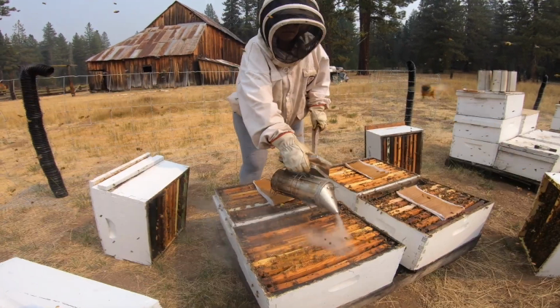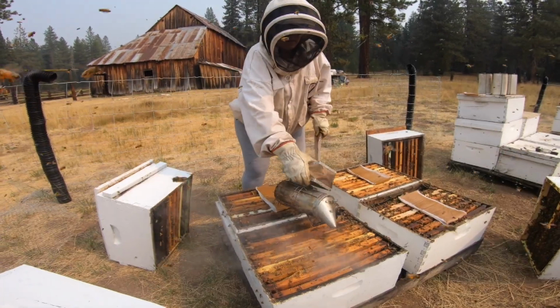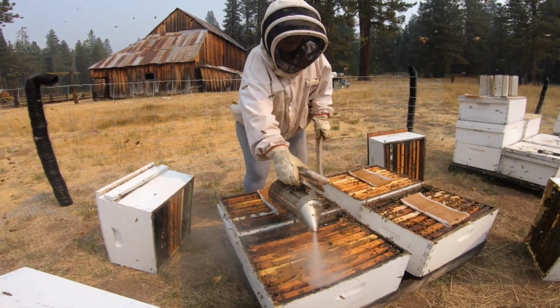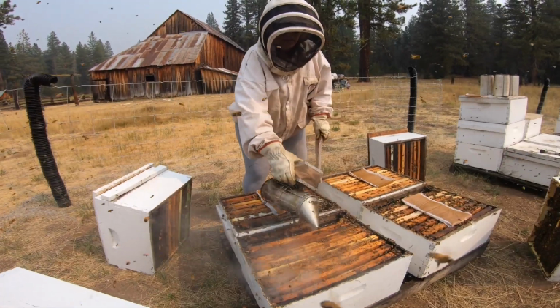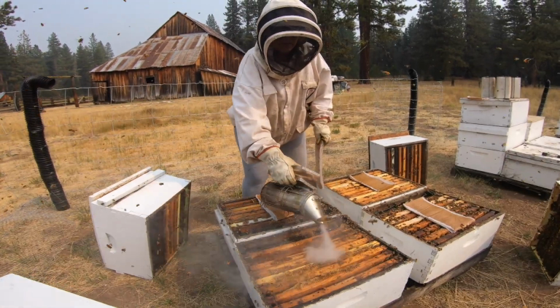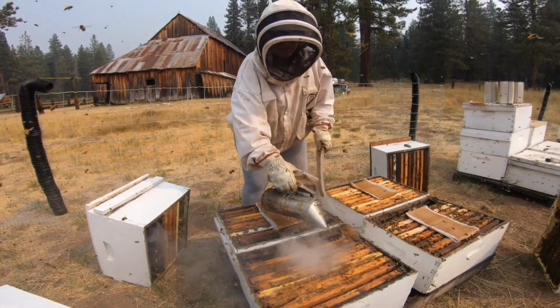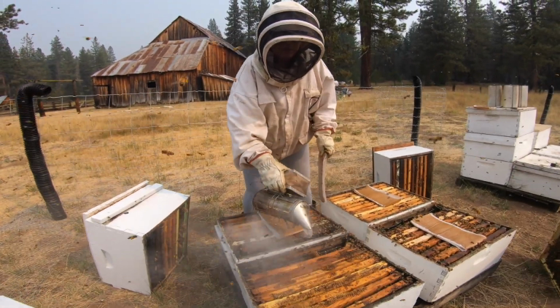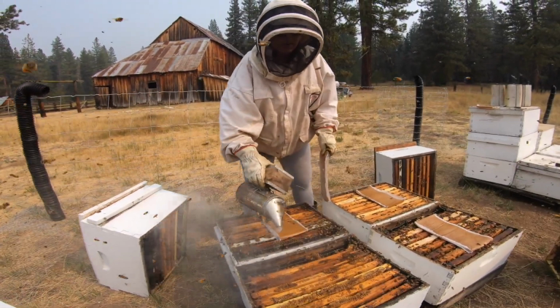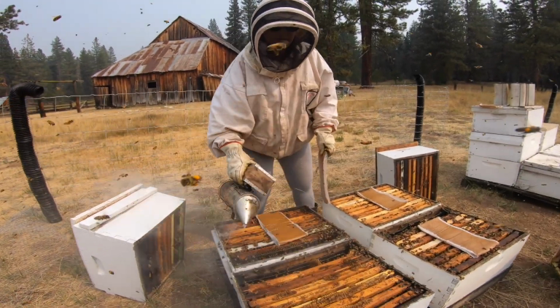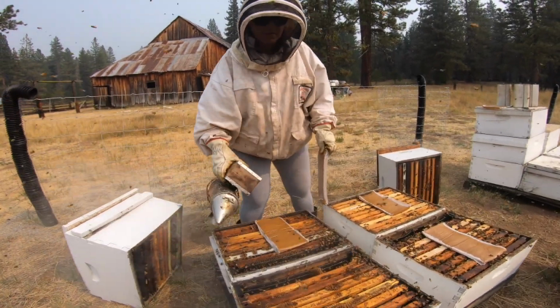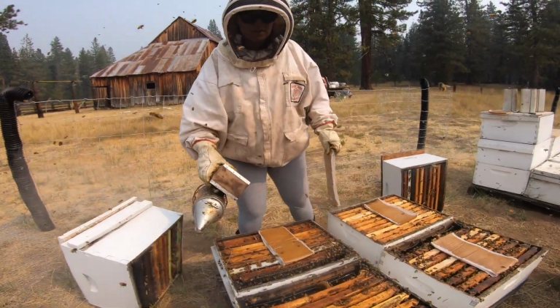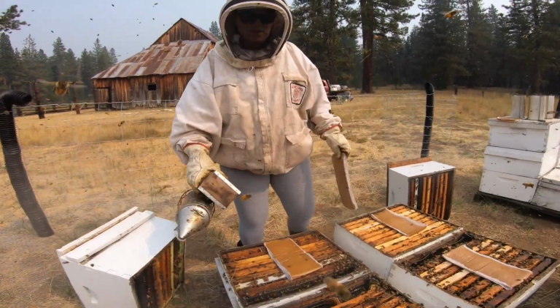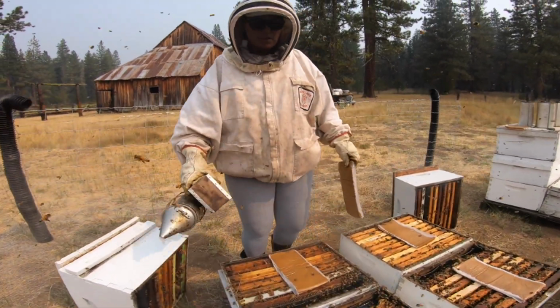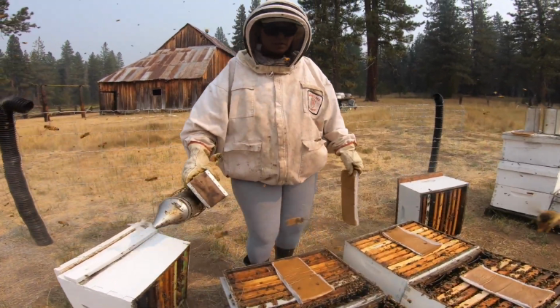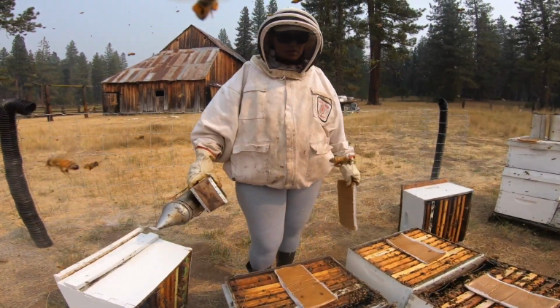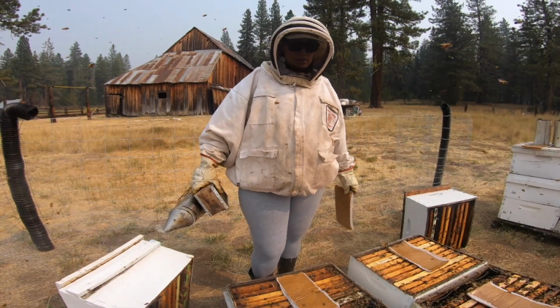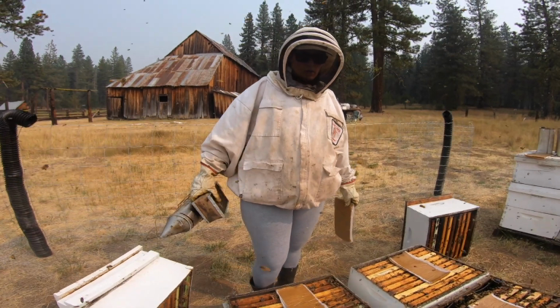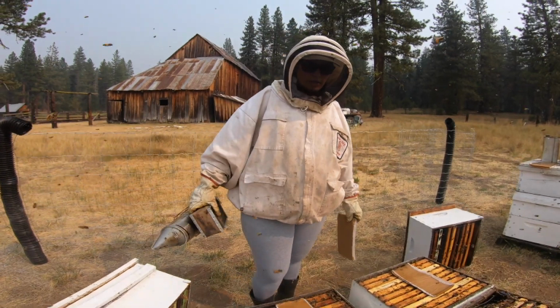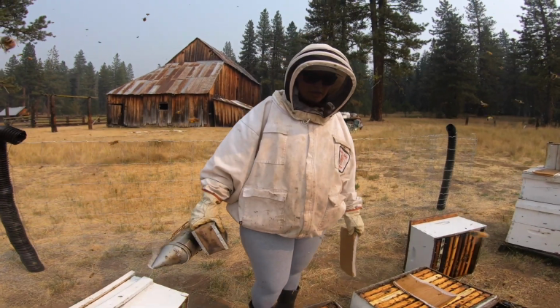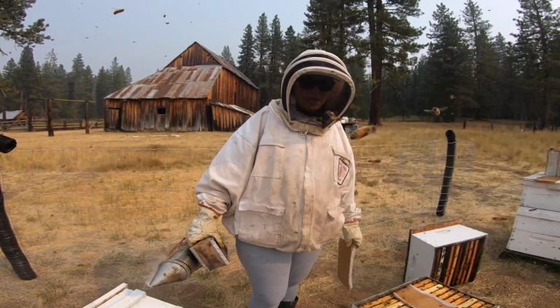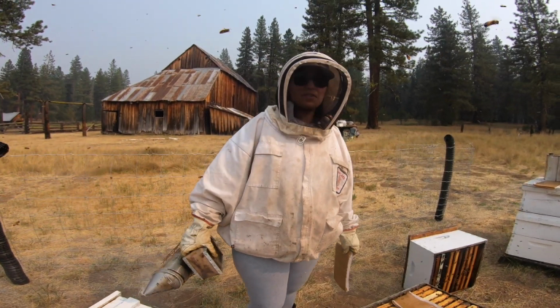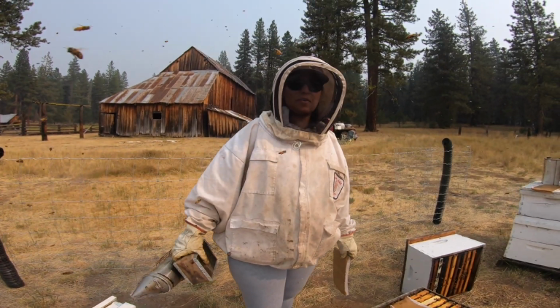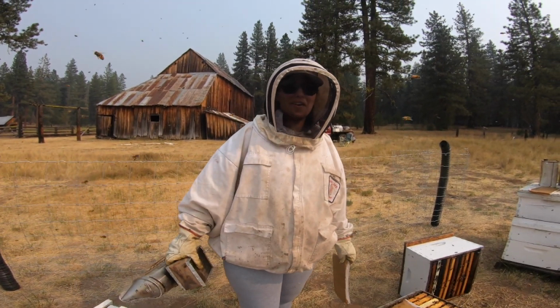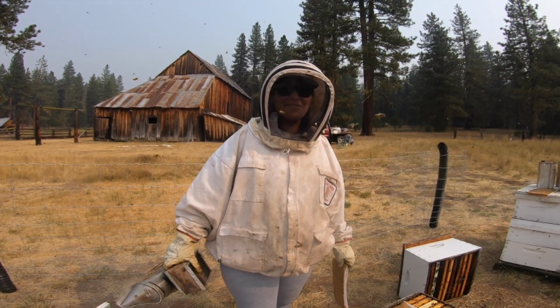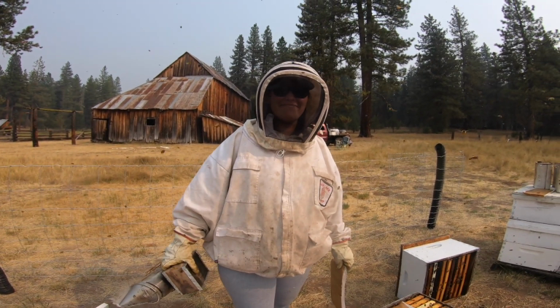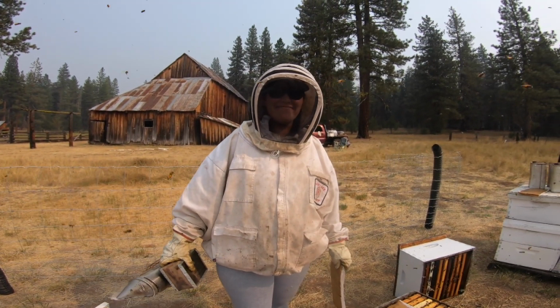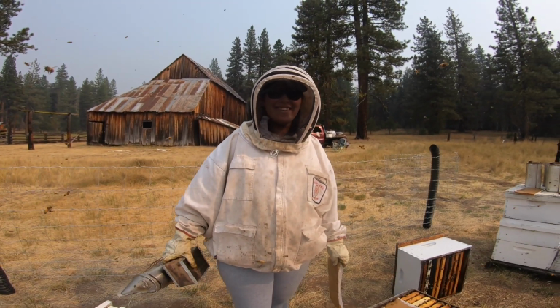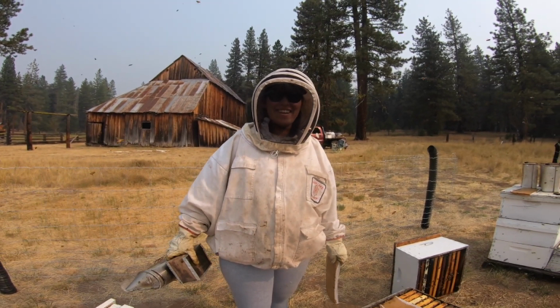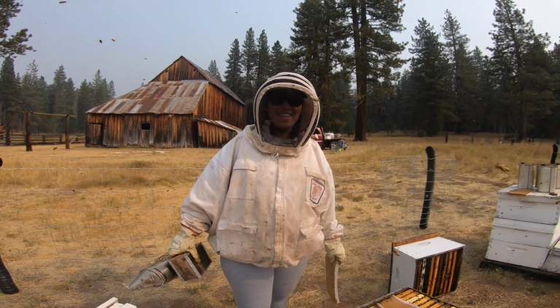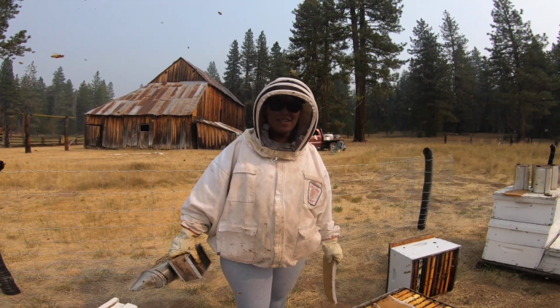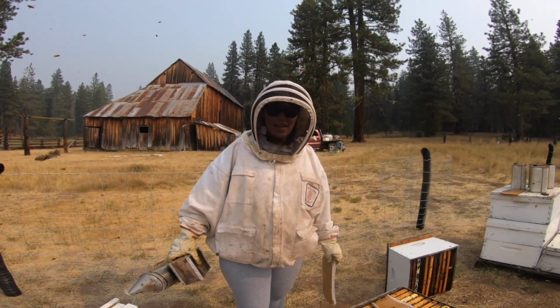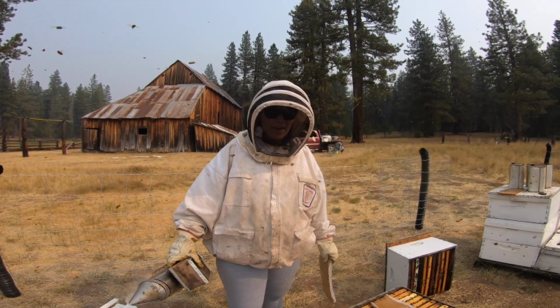Why do we like to pump the smoke? To encourage the bees to go down — down into the hive.